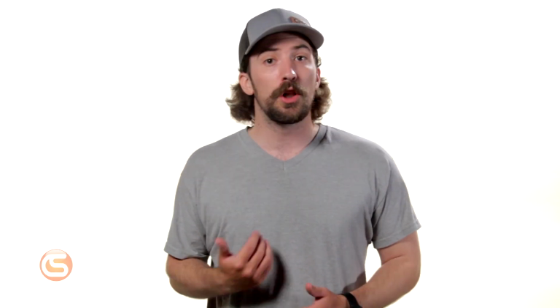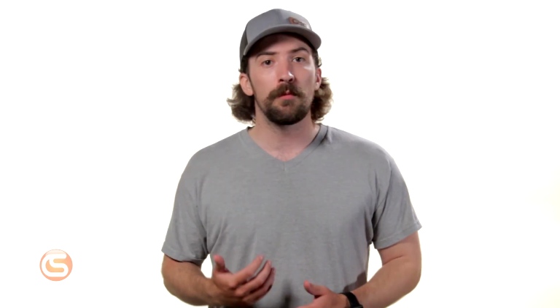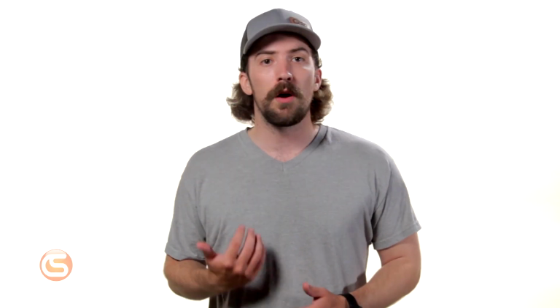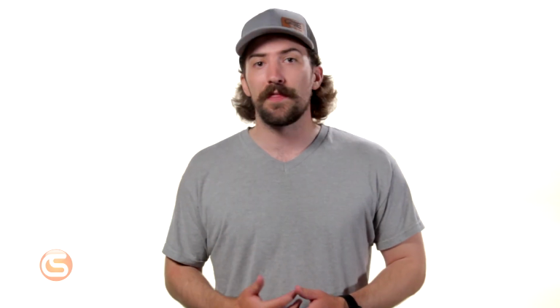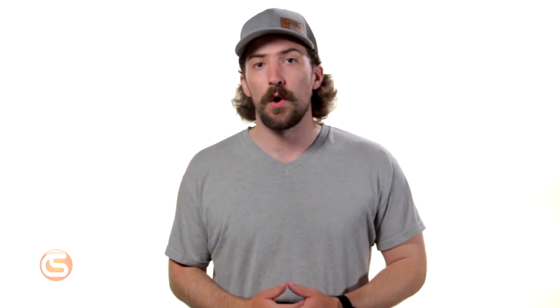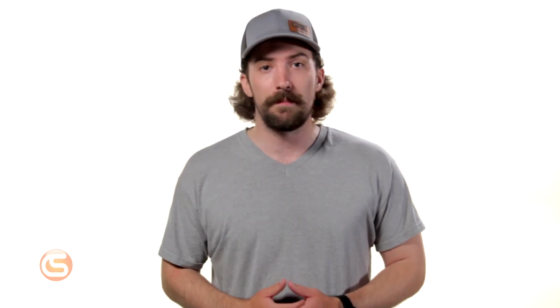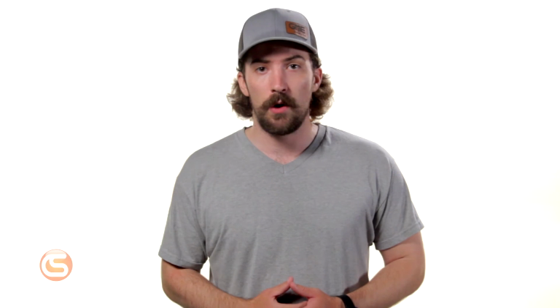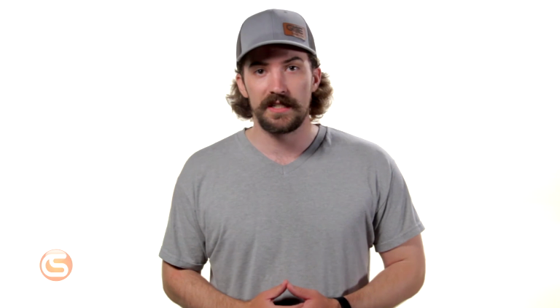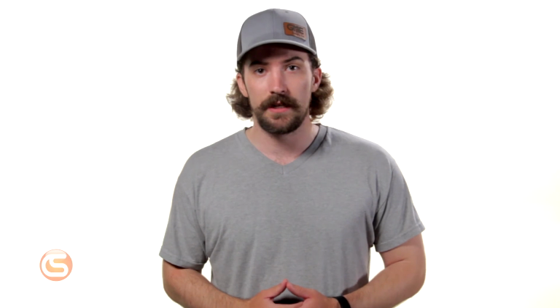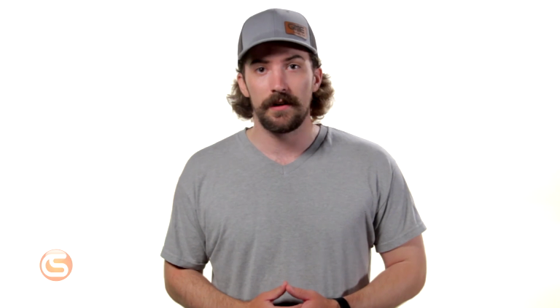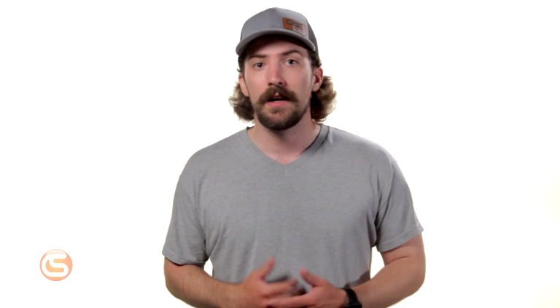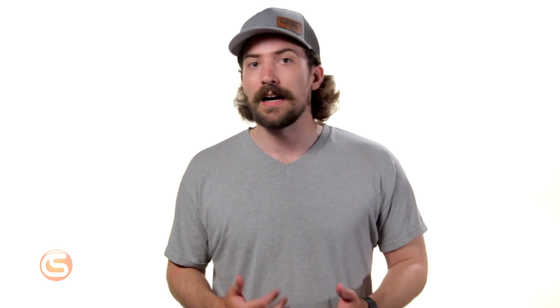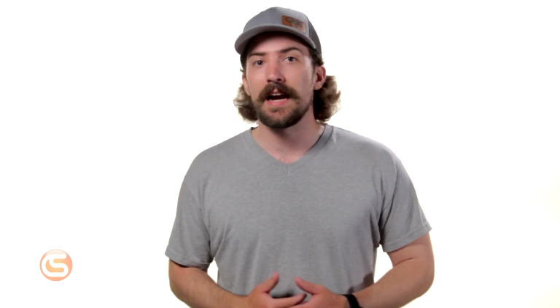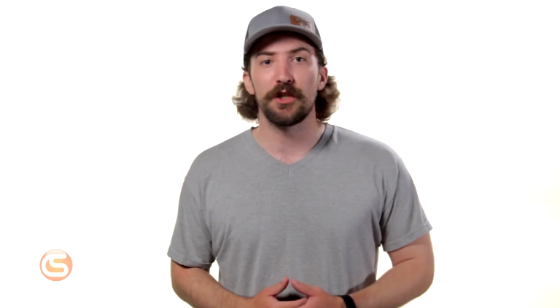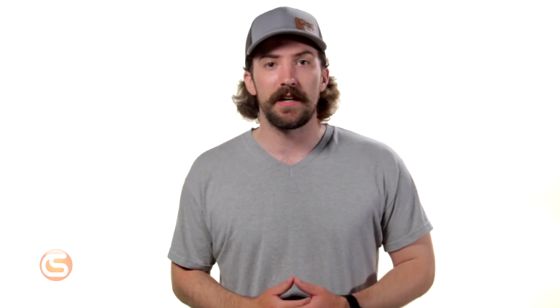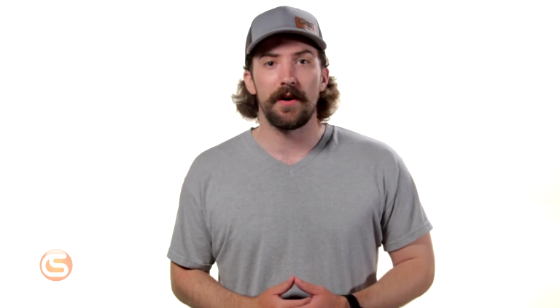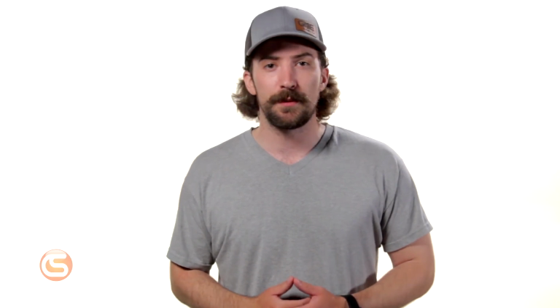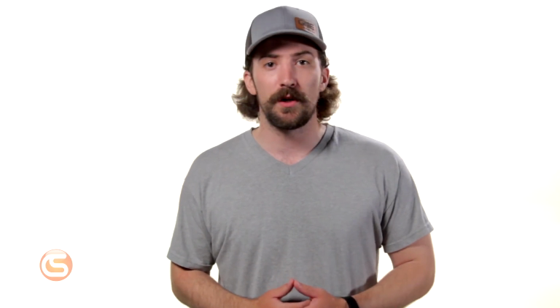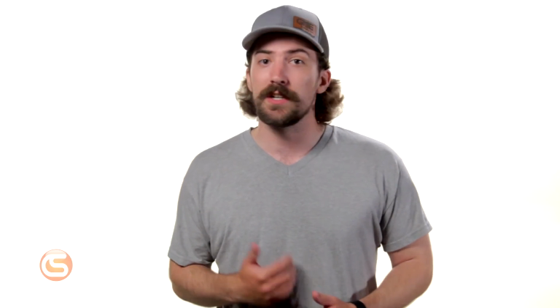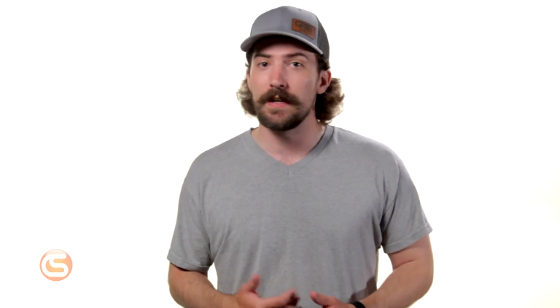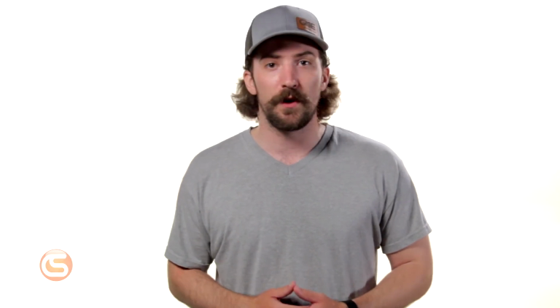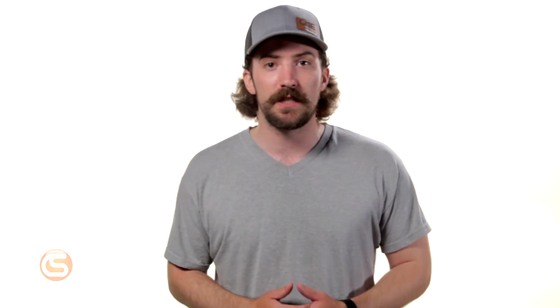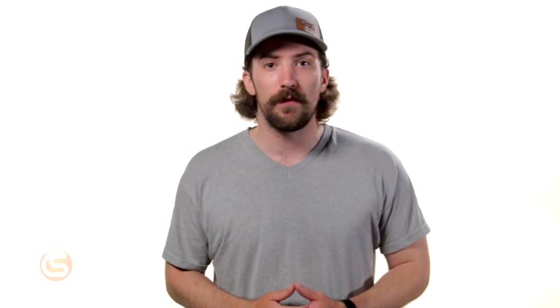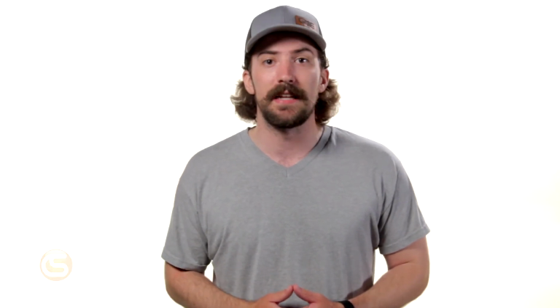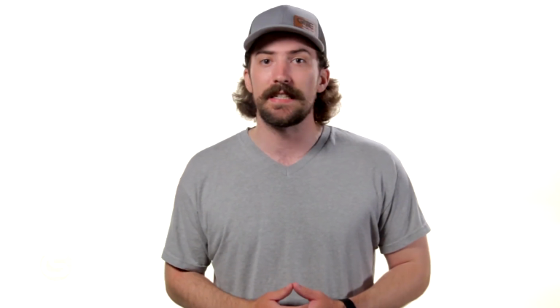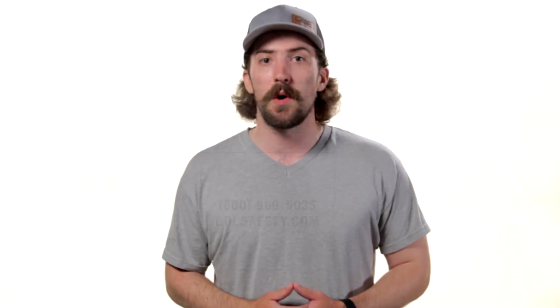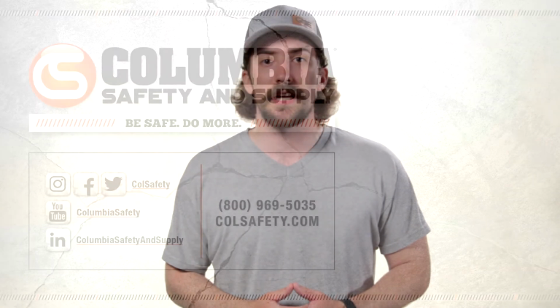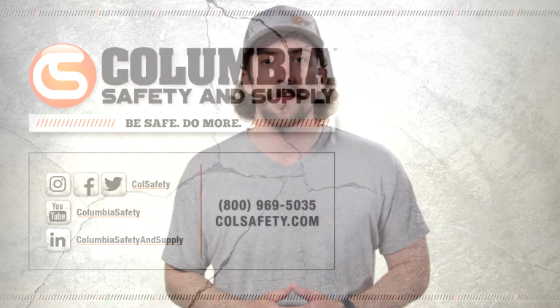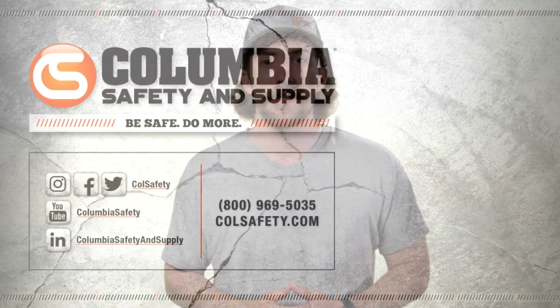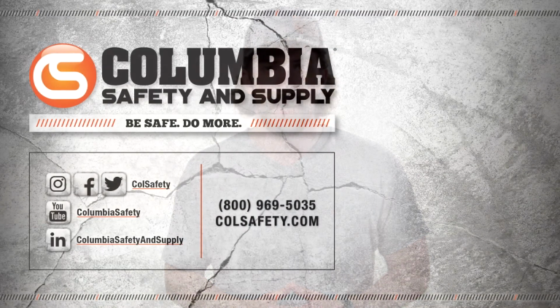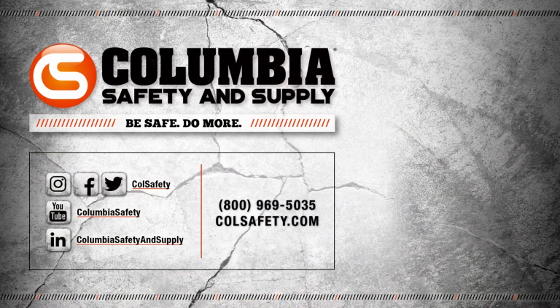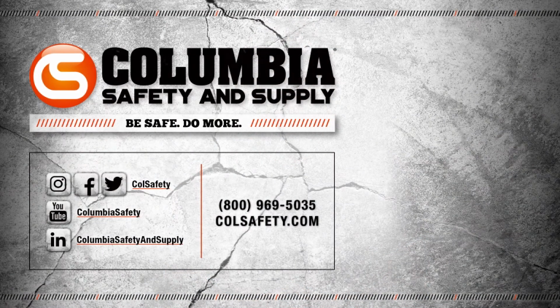To learn more about the Ronin Power Ascender, contact your gear expert or see it for yourself at colsafety.com.